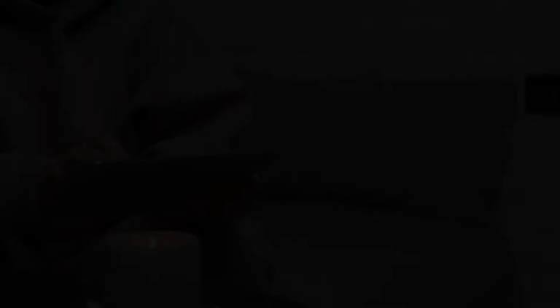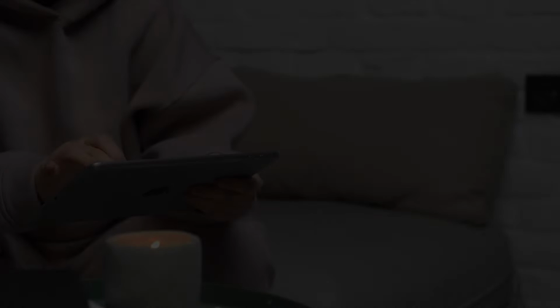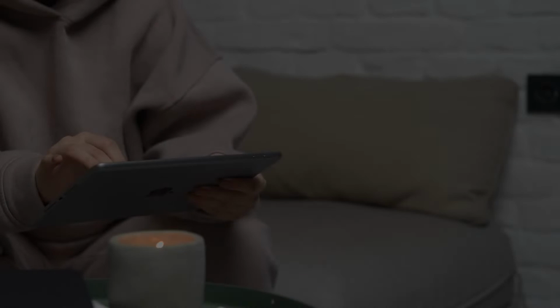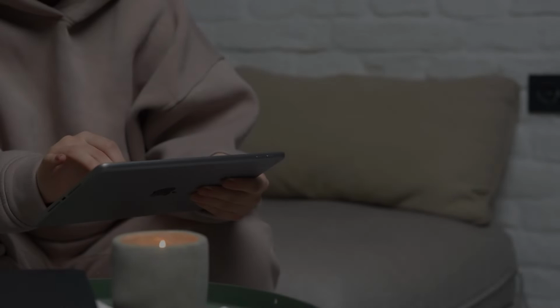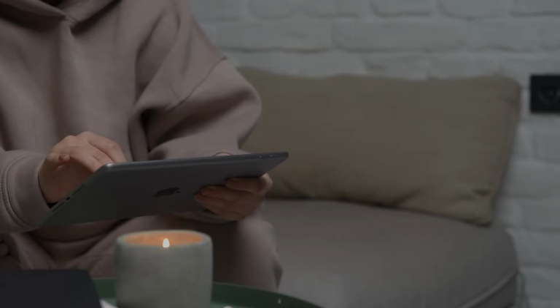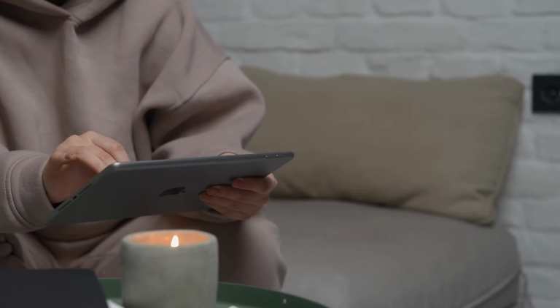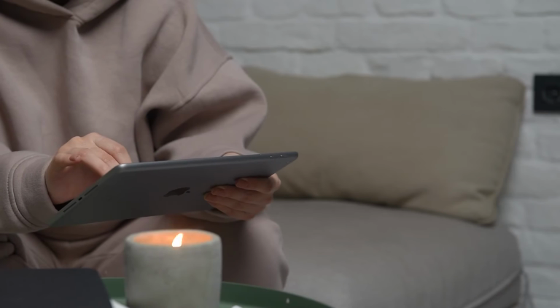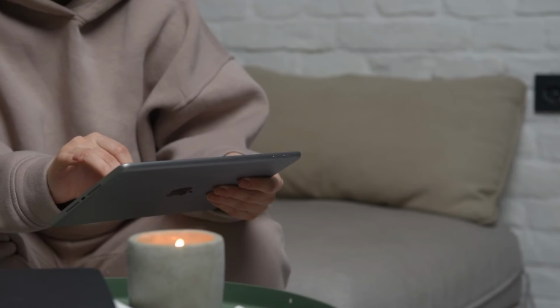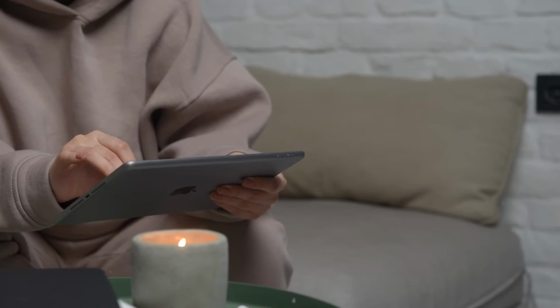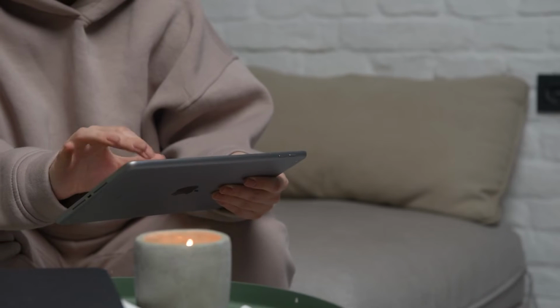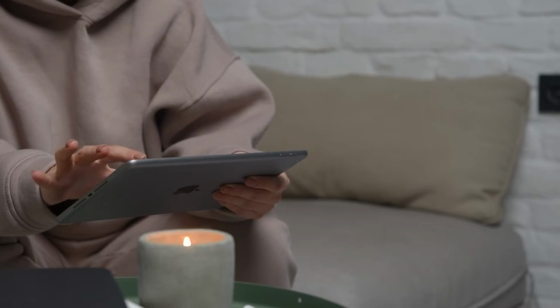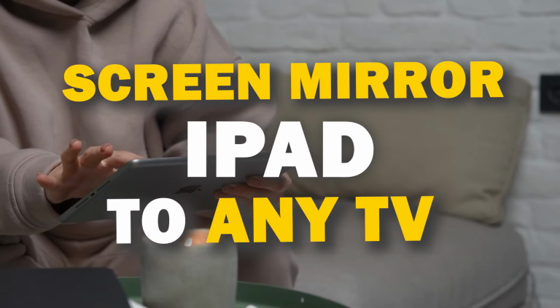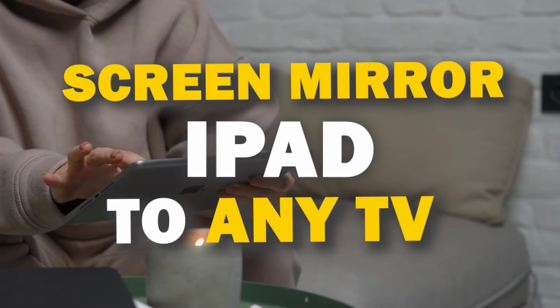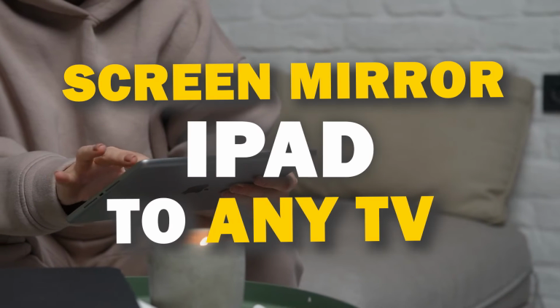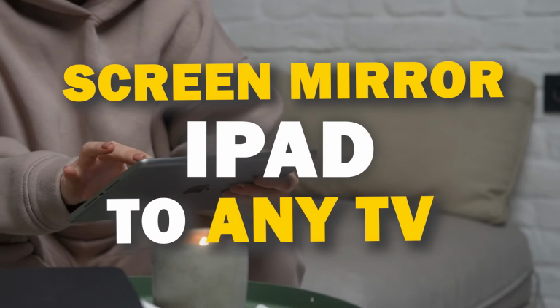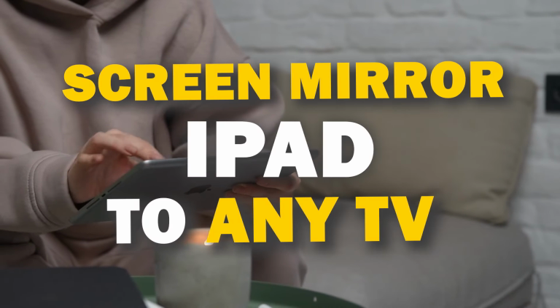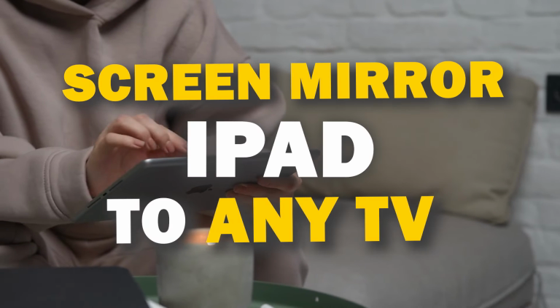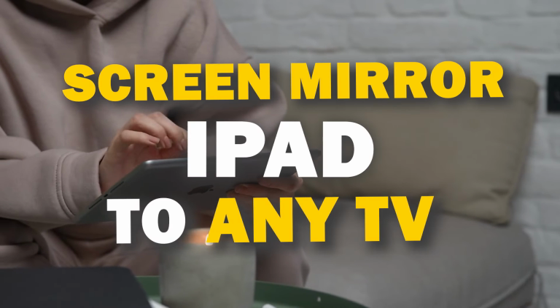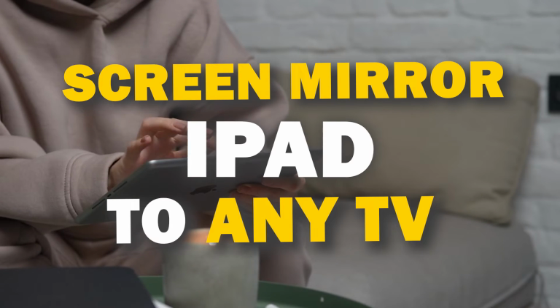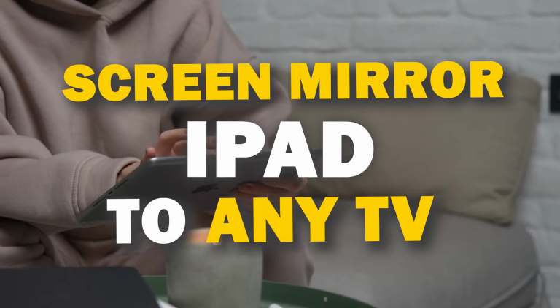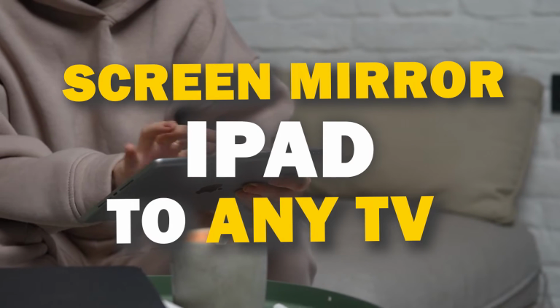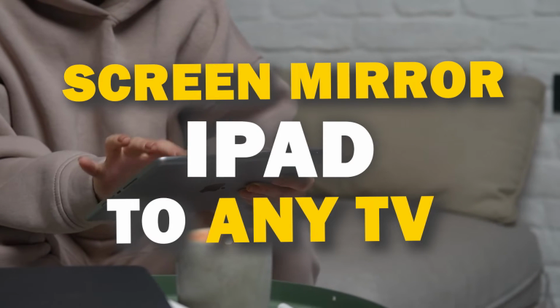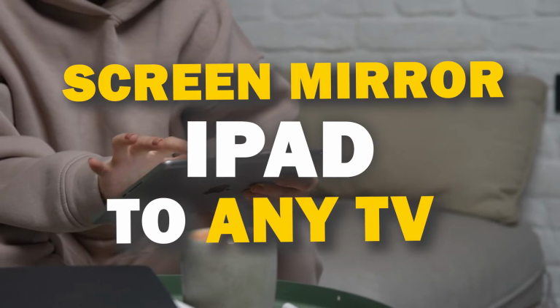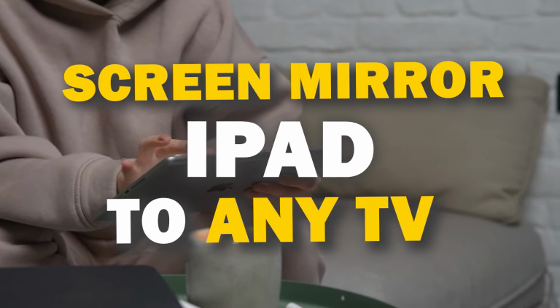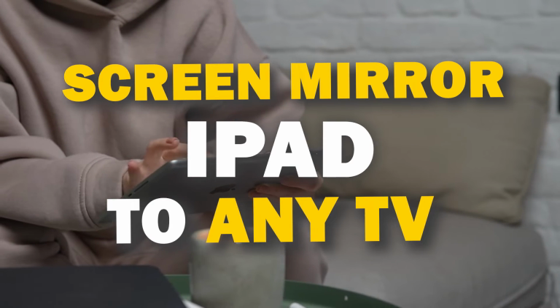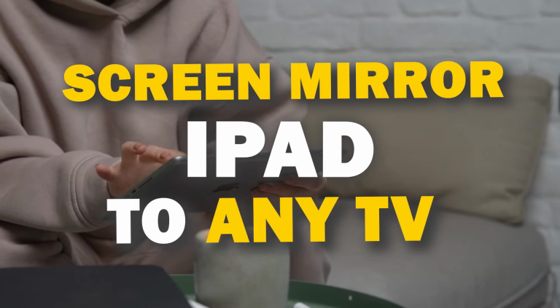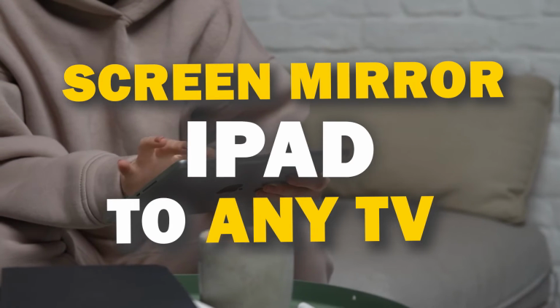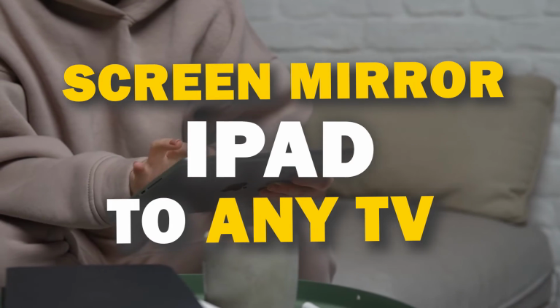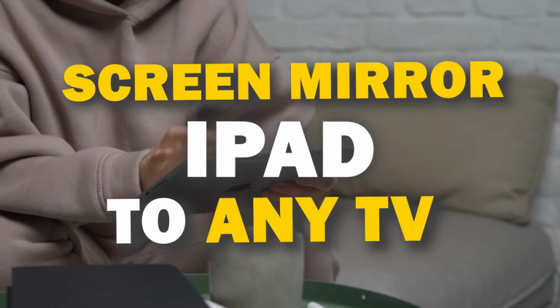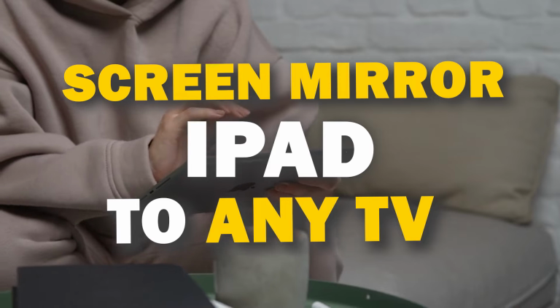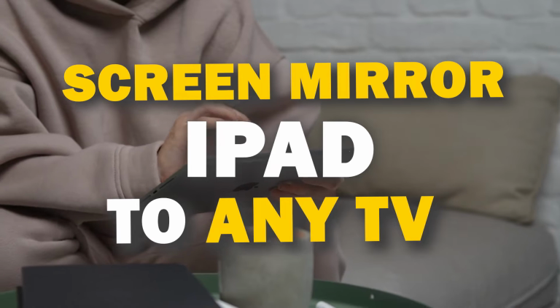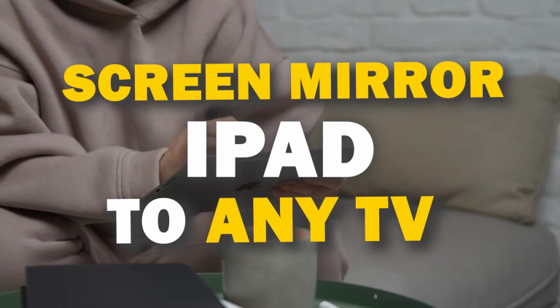In today's tech video I'm going to show you three different ways of how to mirror your iPad to any TV.